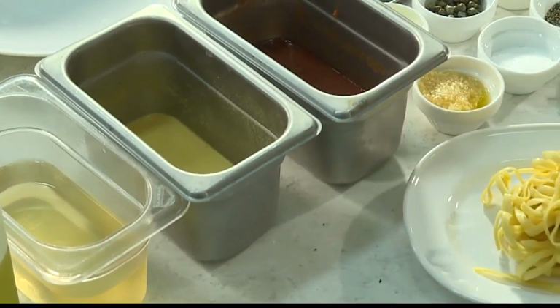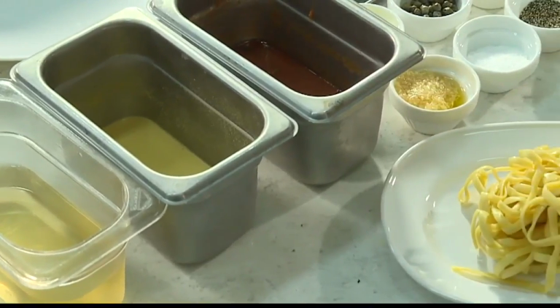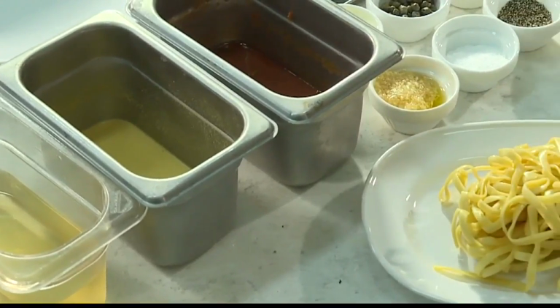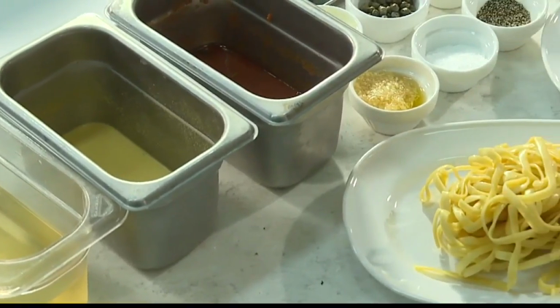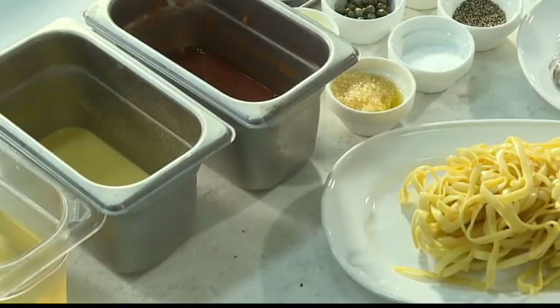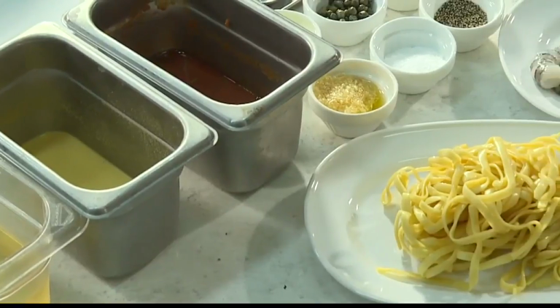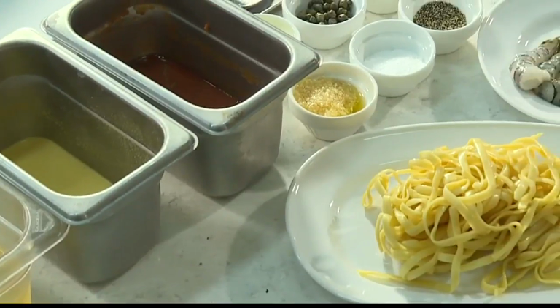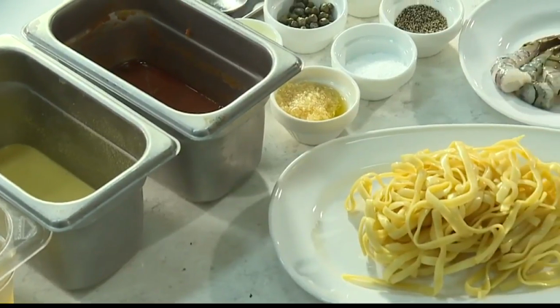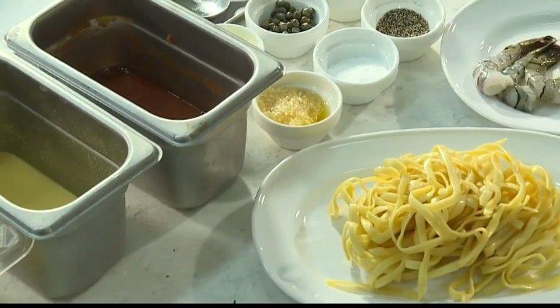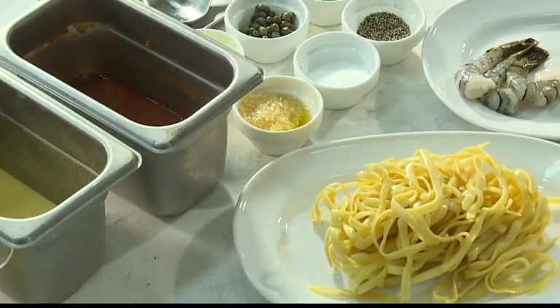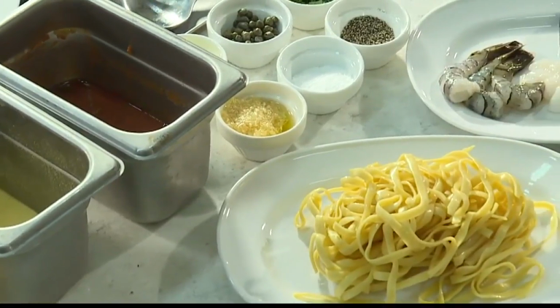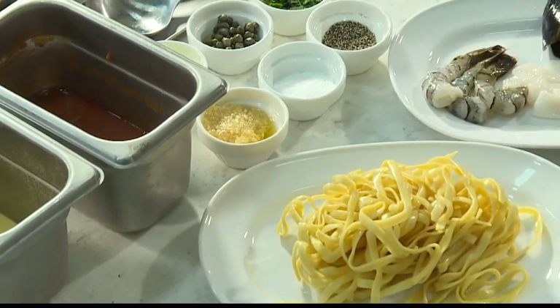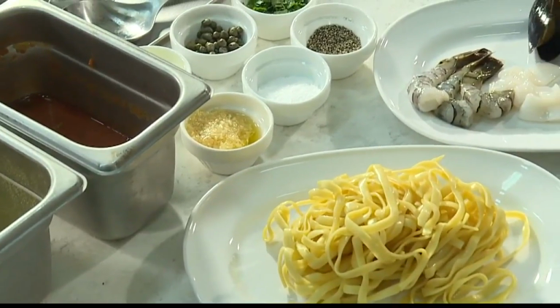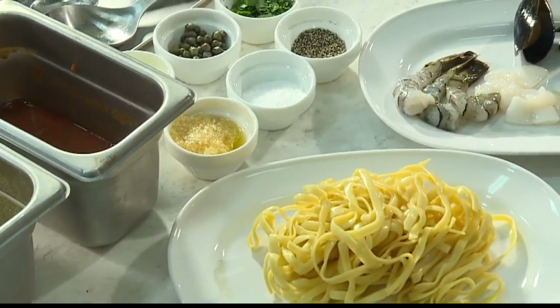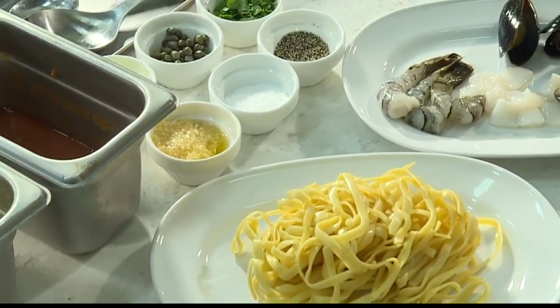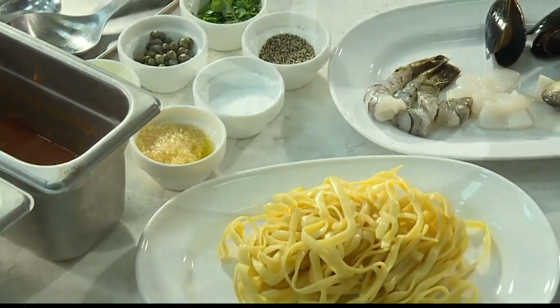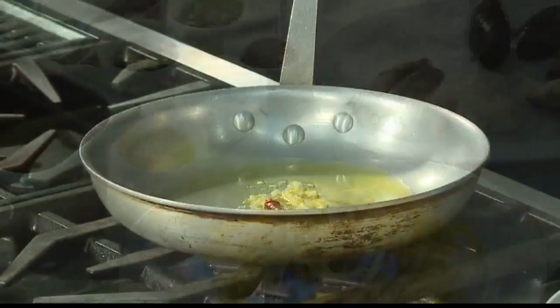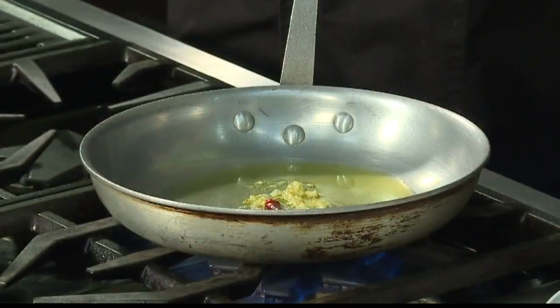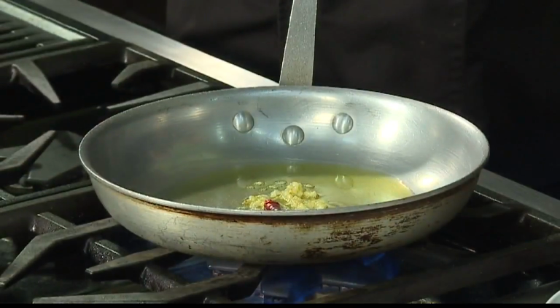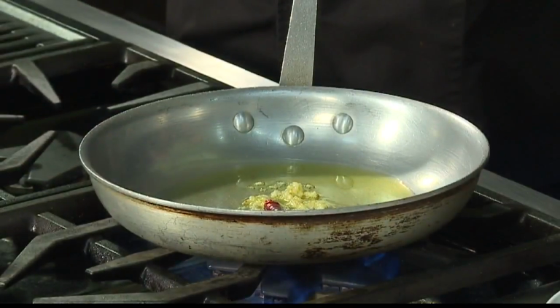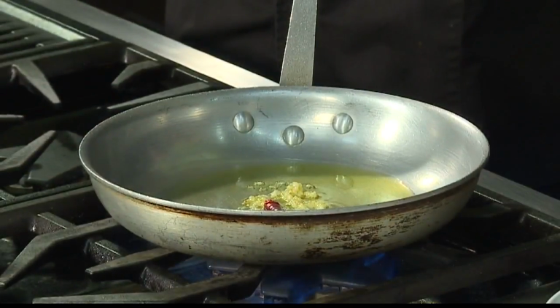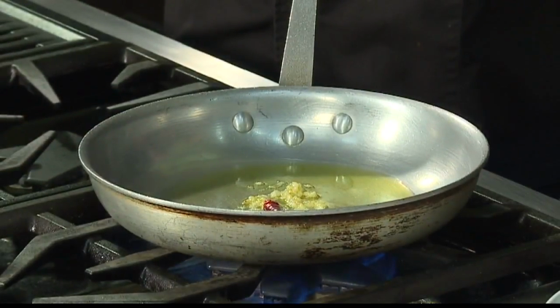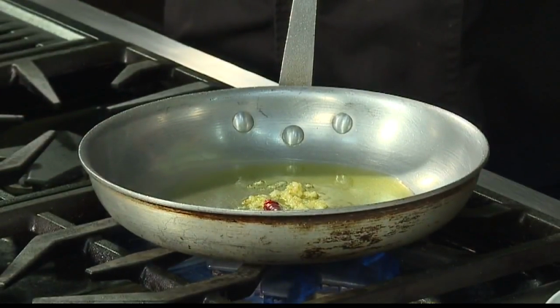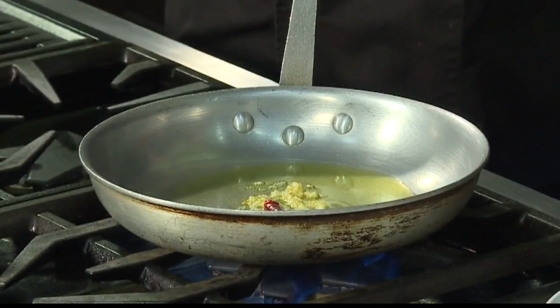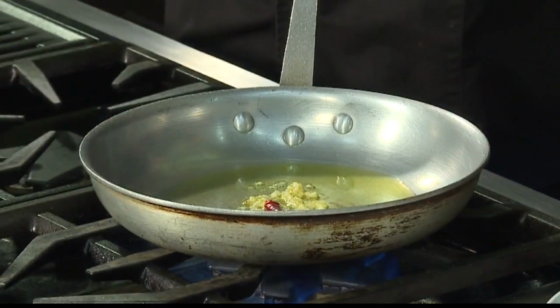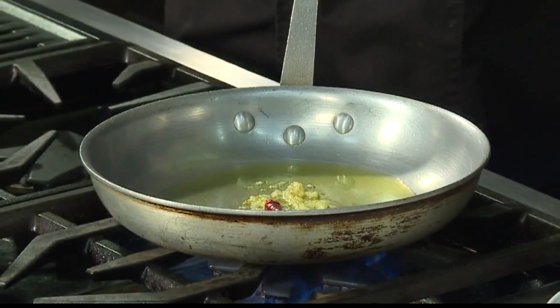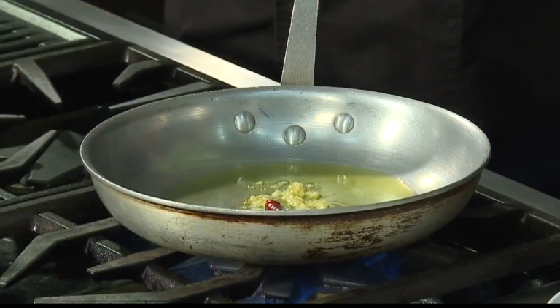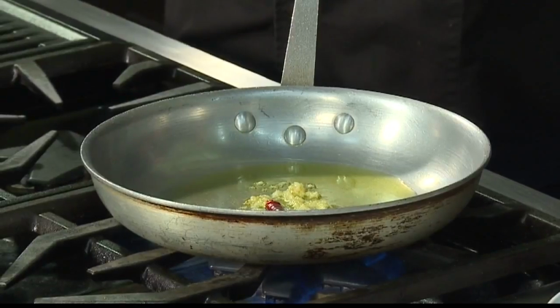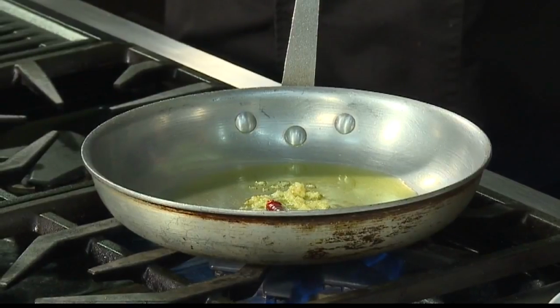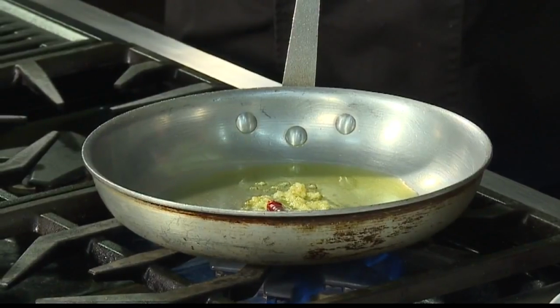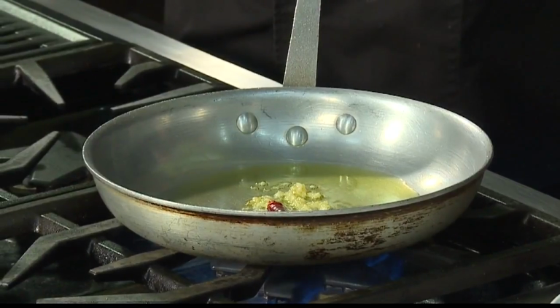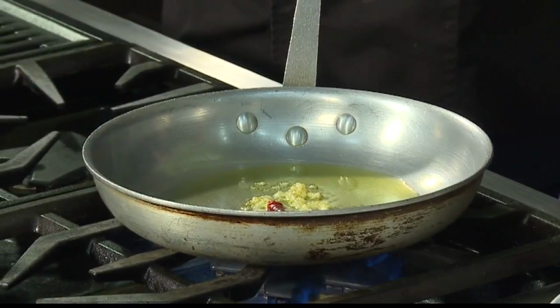Does it make it spicy, or is this a hot dish? No, it's not a hot dish at all. It just cooks down and enhances the flavor of the dish.